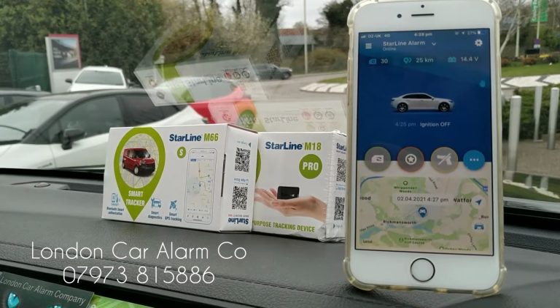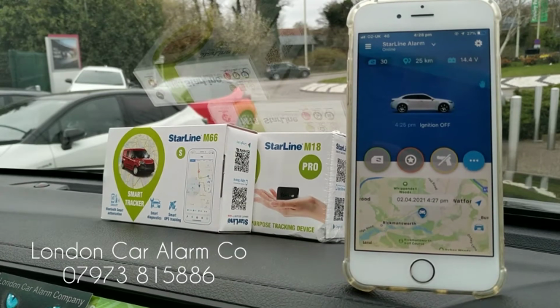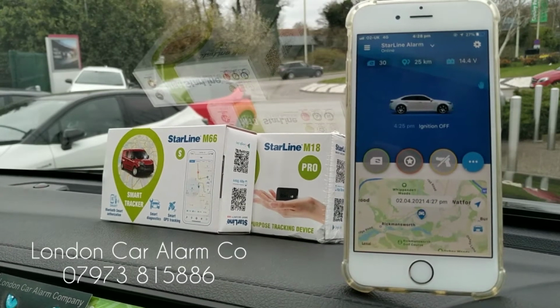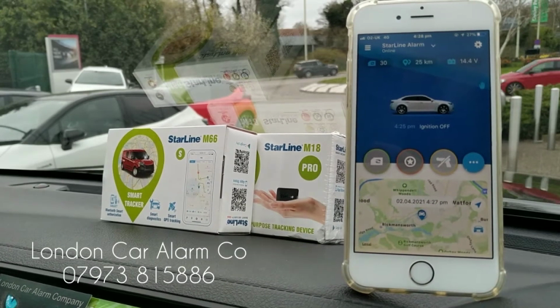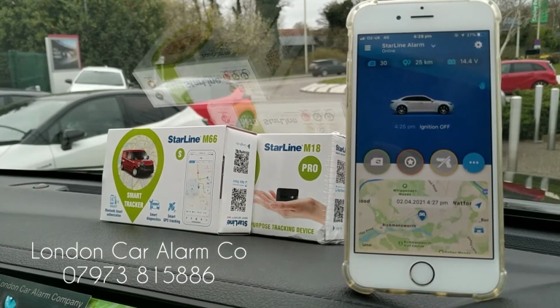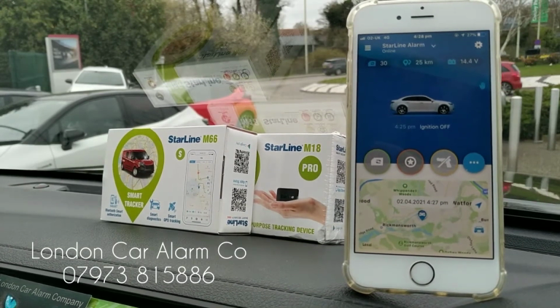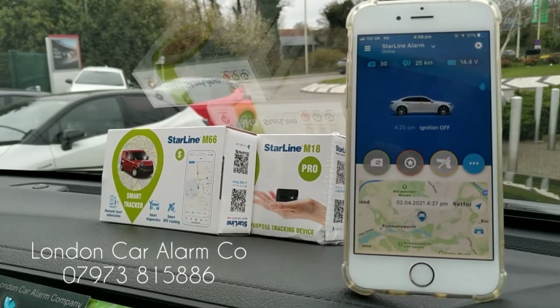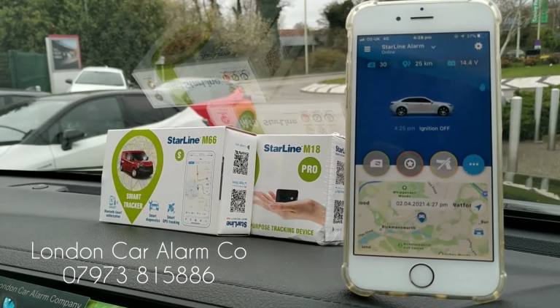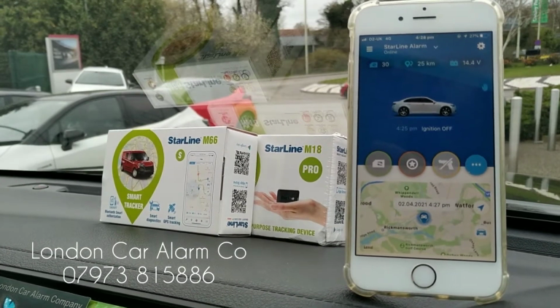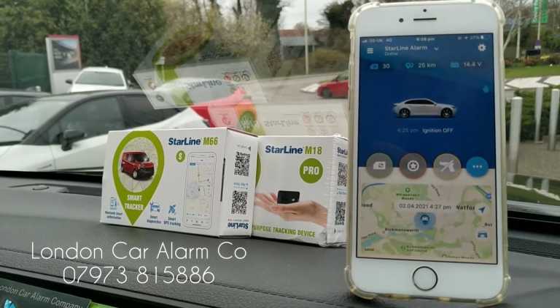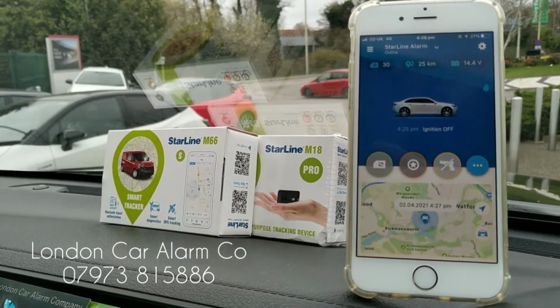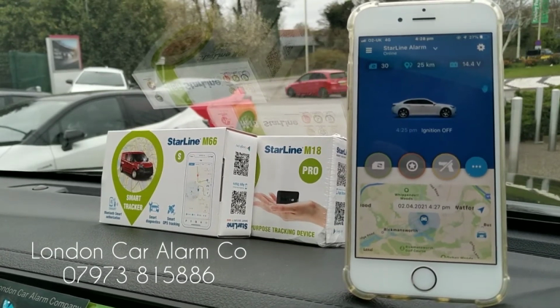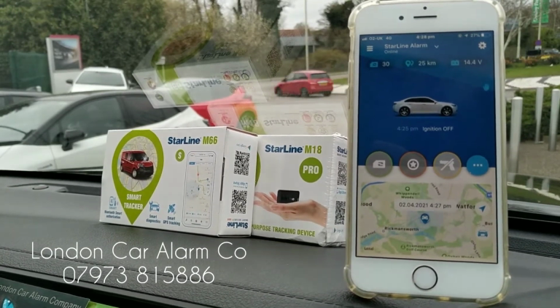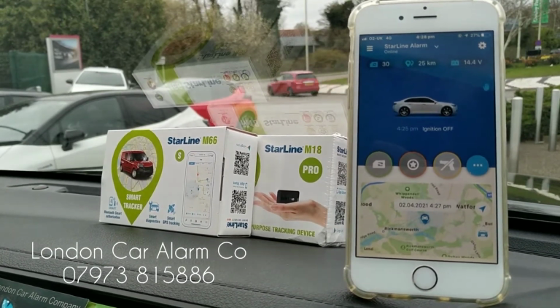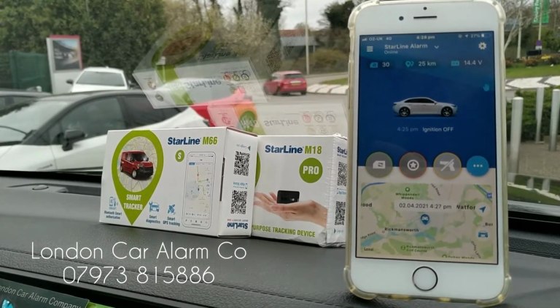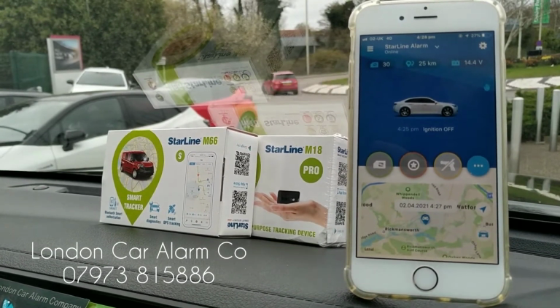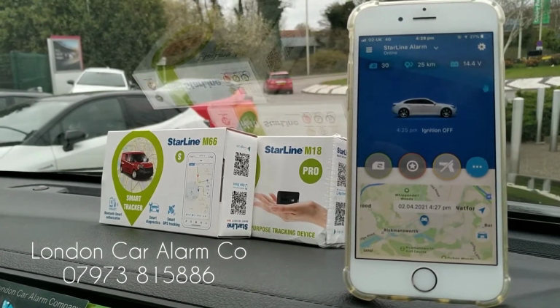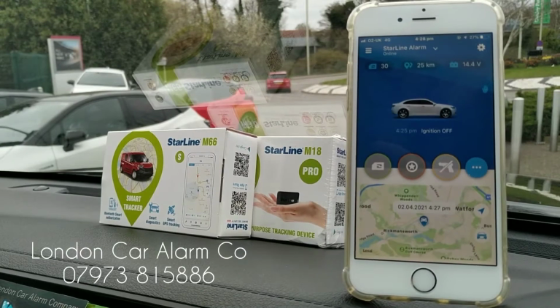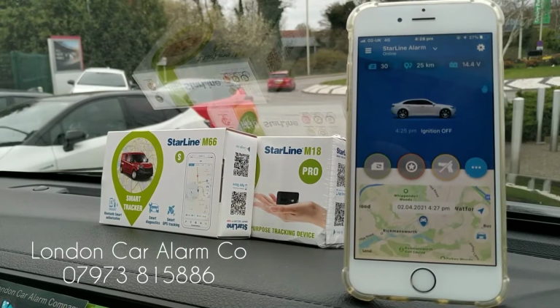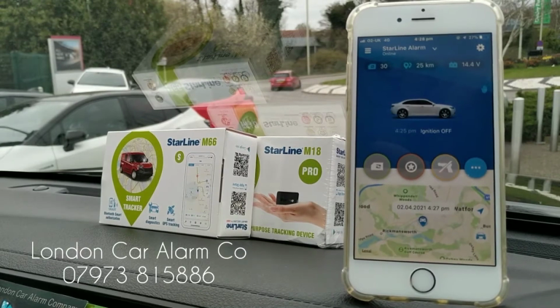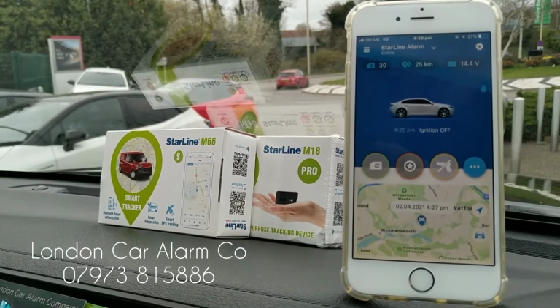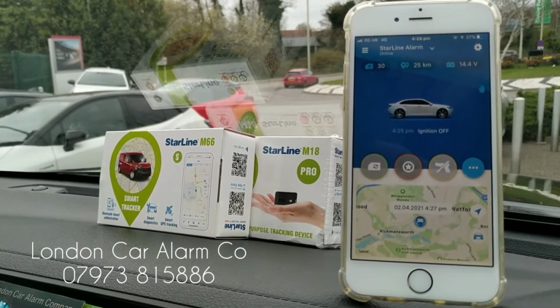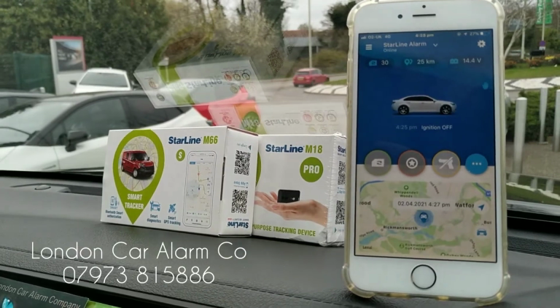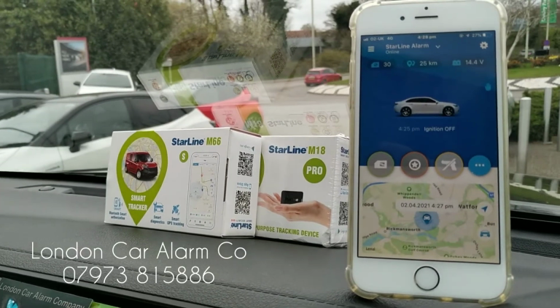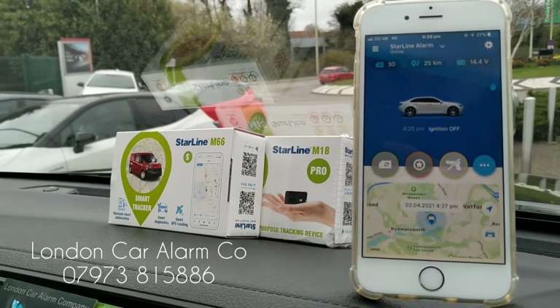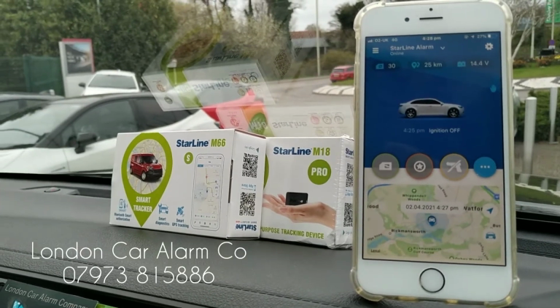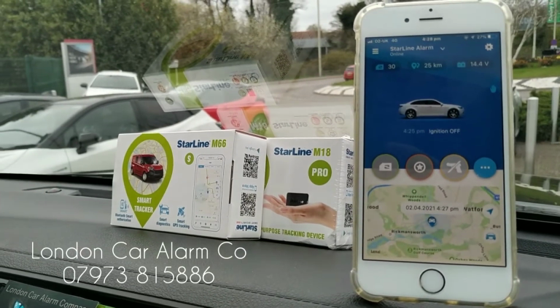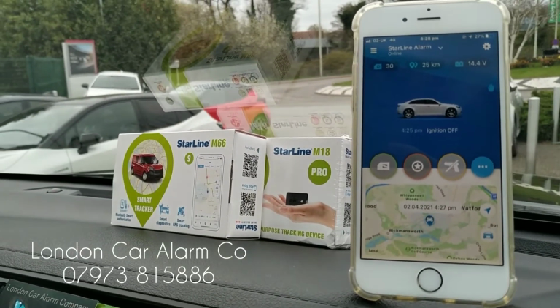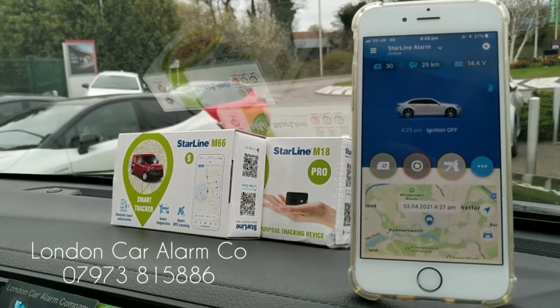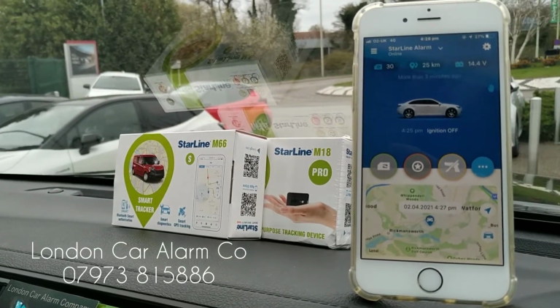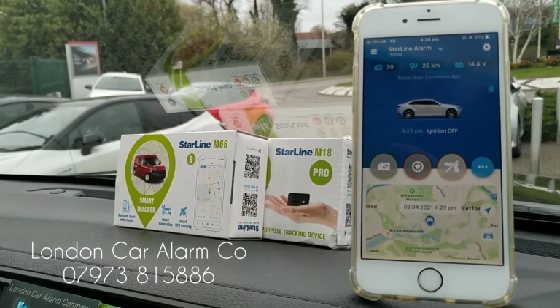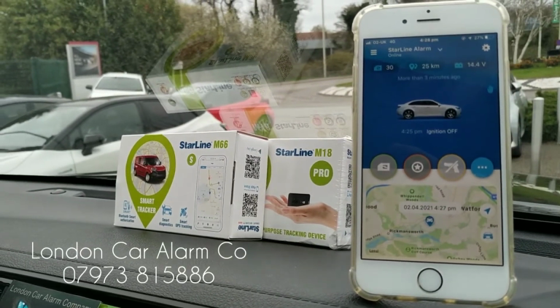Hello and welcome to the London Car Alarm Company. Today we've just fitted a really lovely Starline tracker that's just a little bit more than the average kind of tracker.